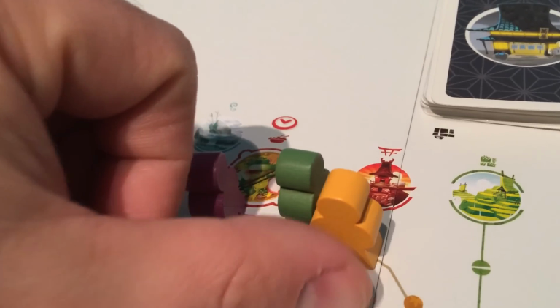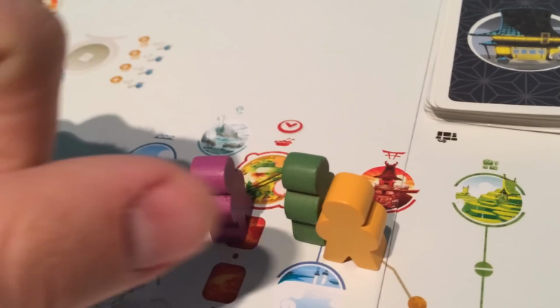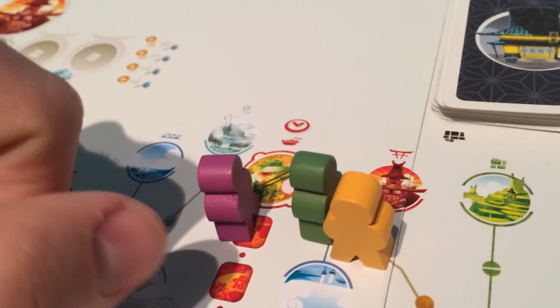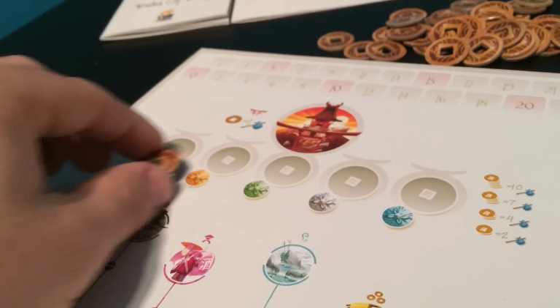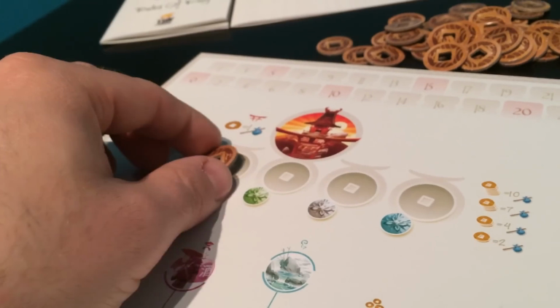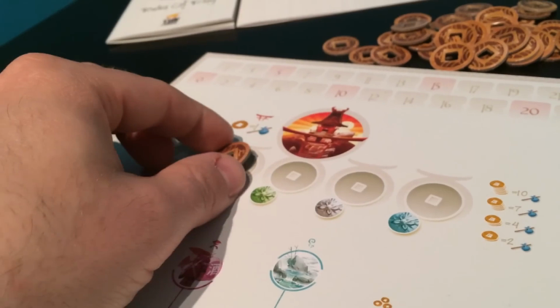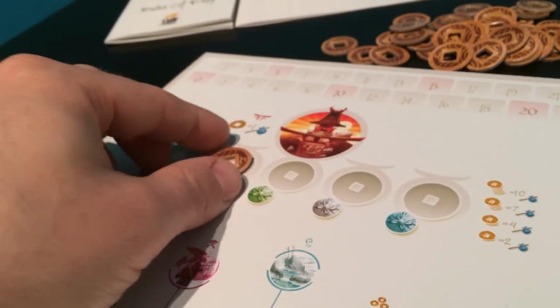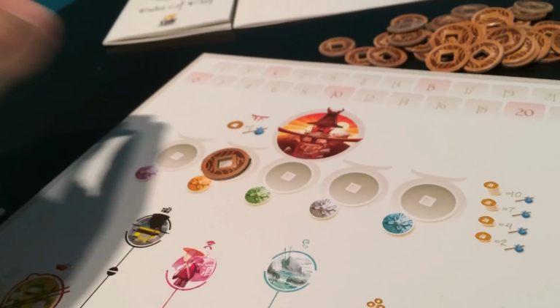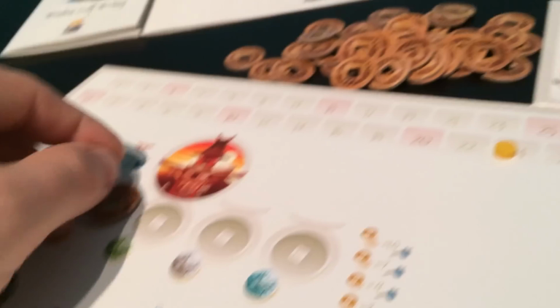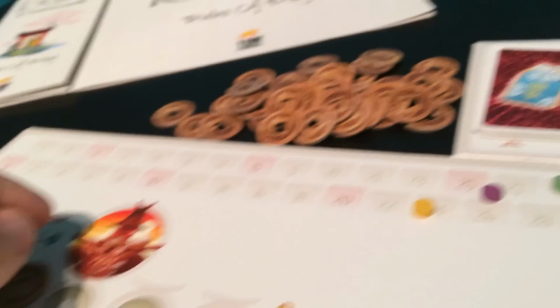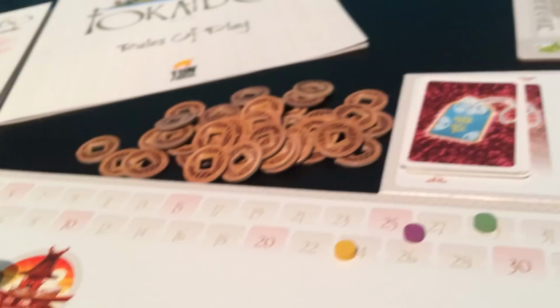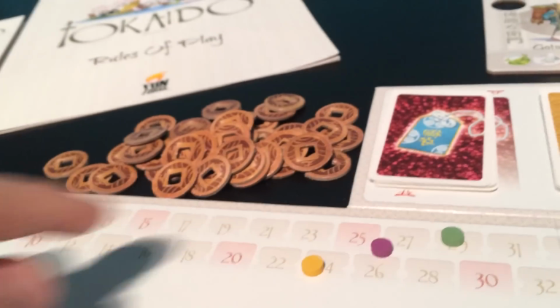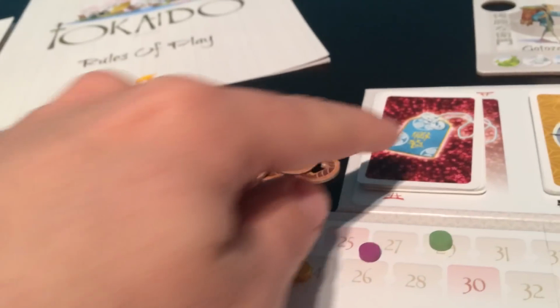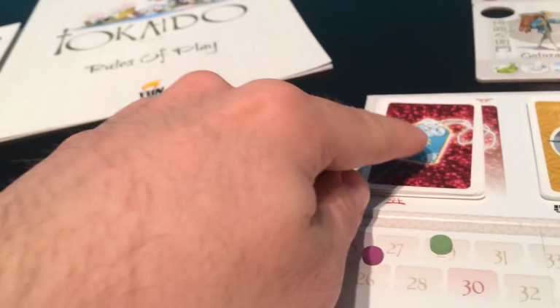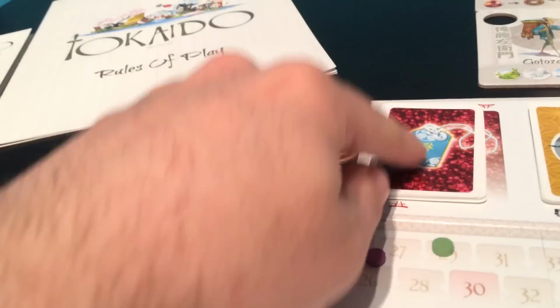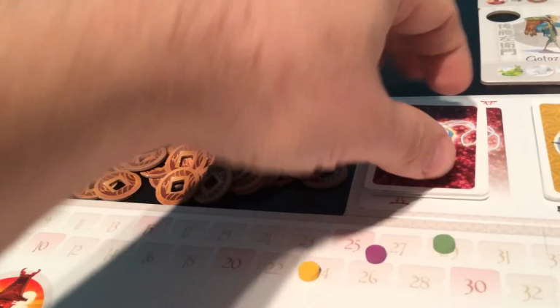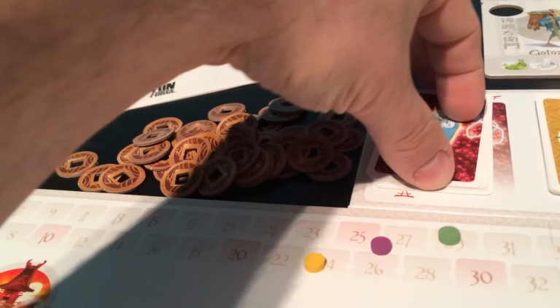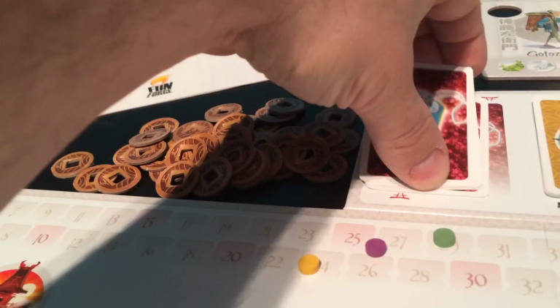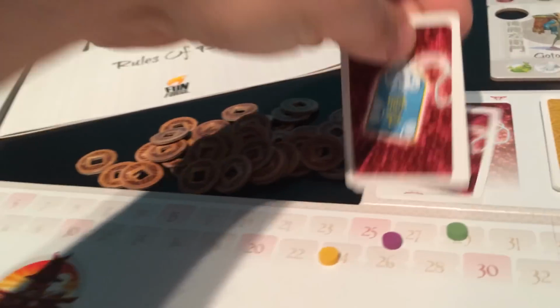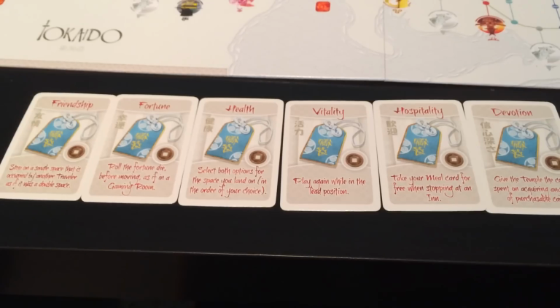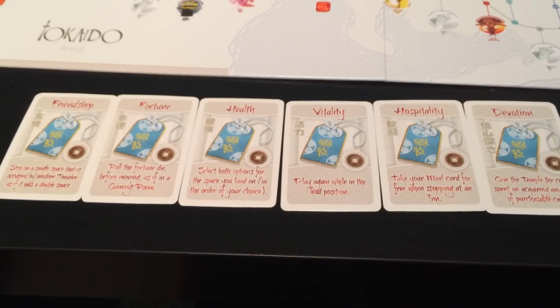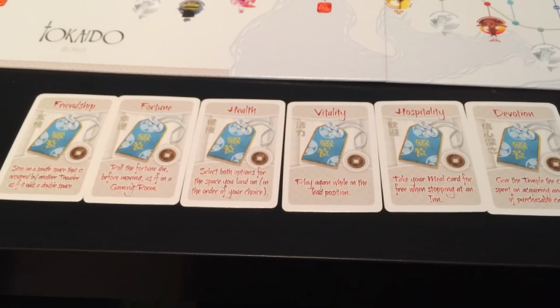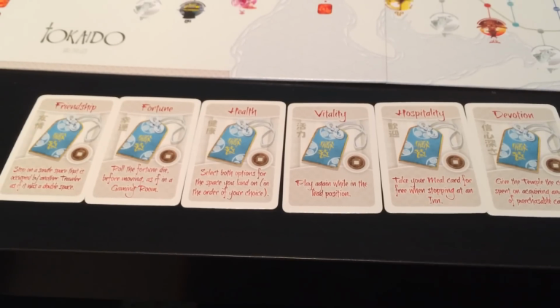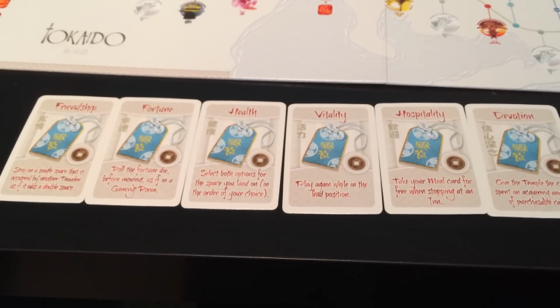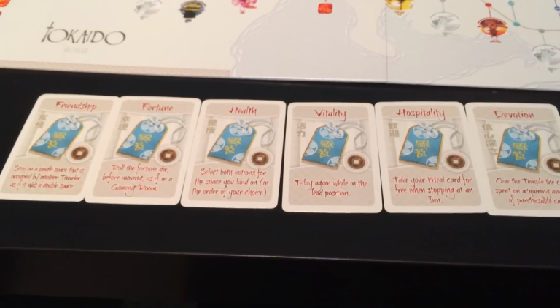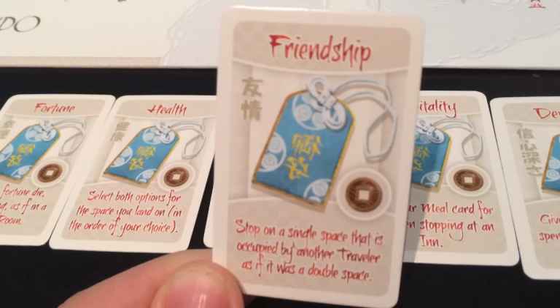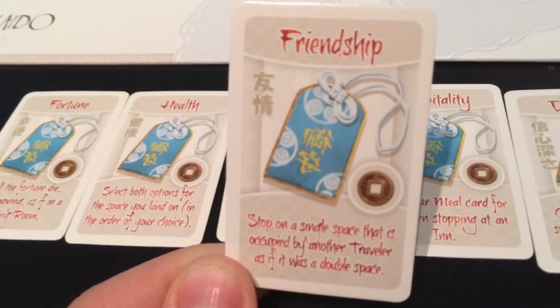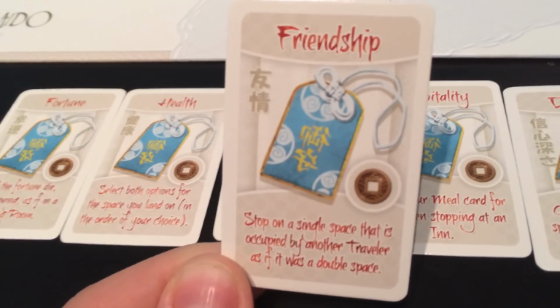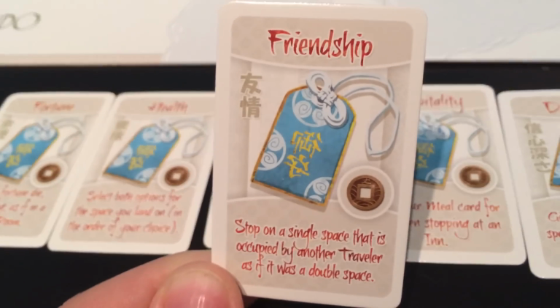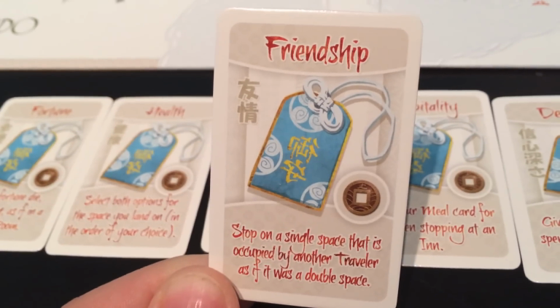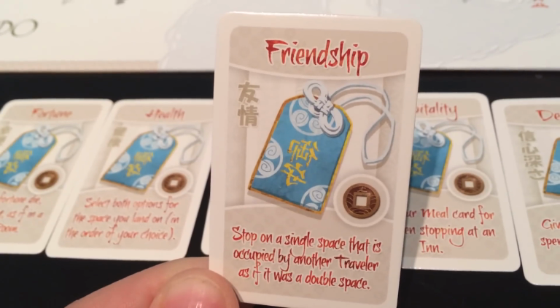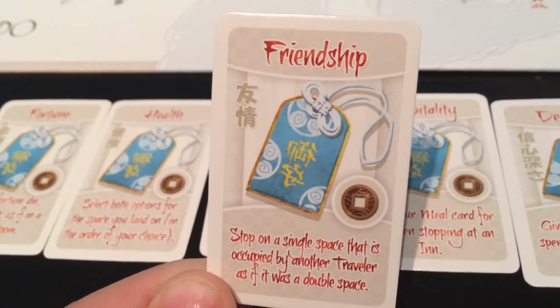When you stop at a temple, donate like normal, or you can pay a coin to the bank to take one of the amulet cards. They give you a one-time effect, like letting you stop at an occupied location.